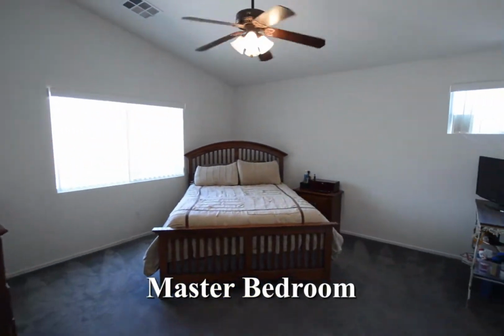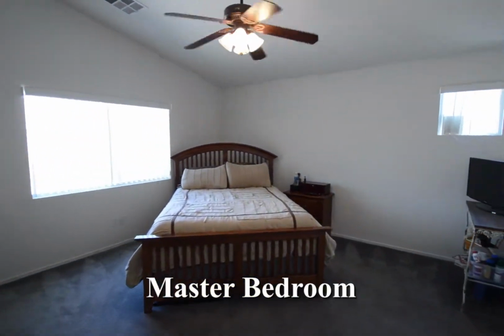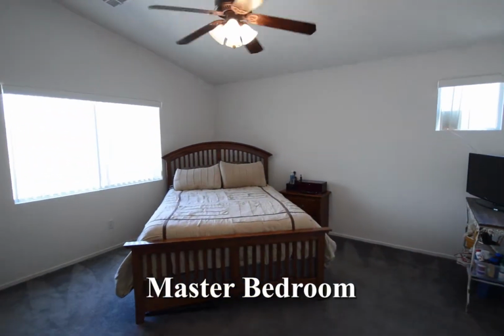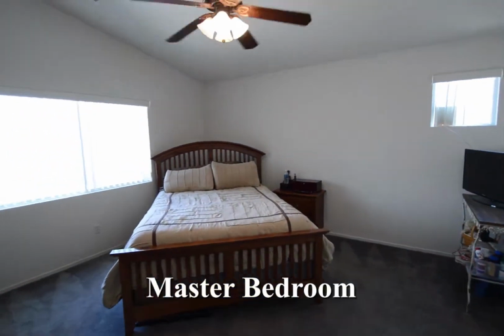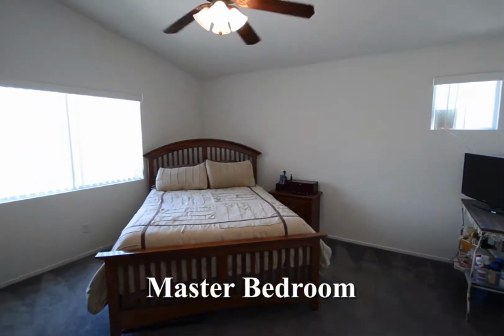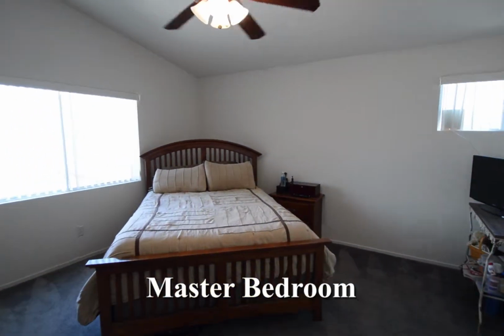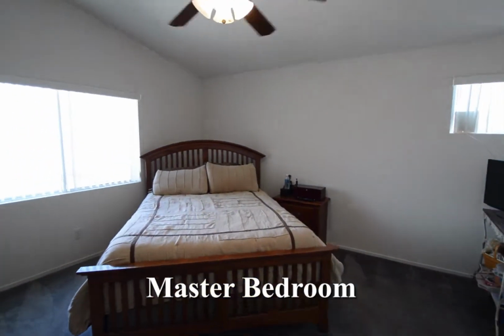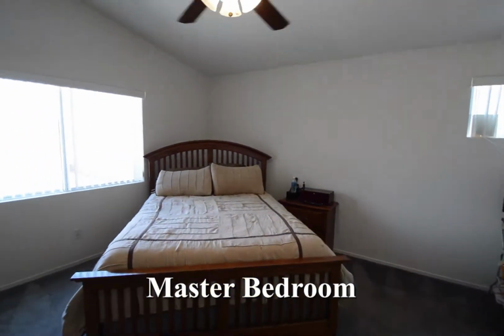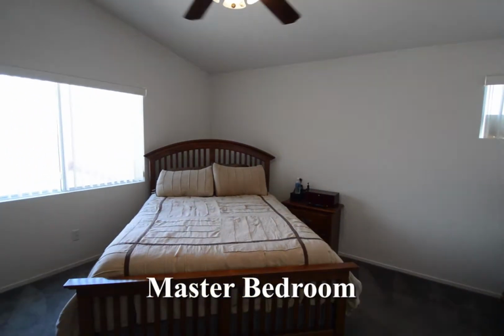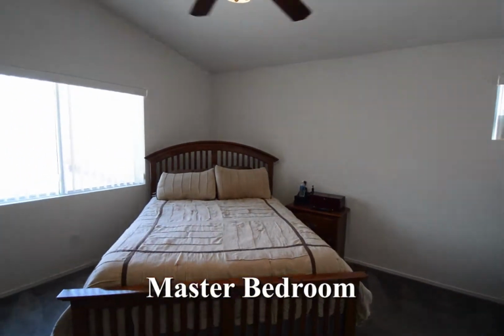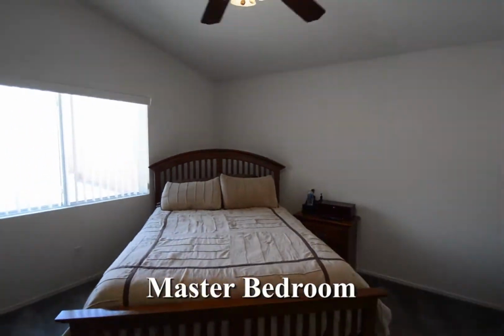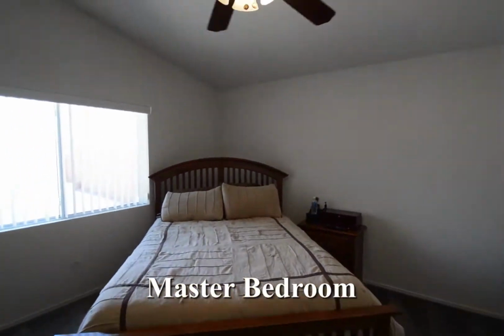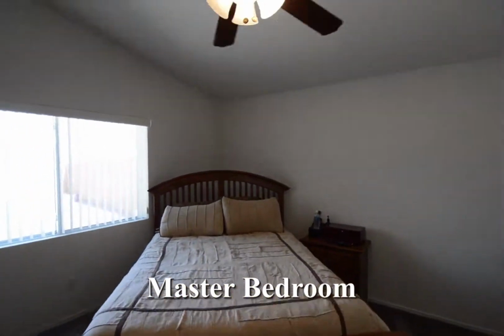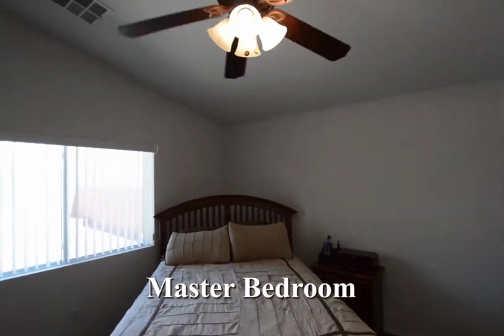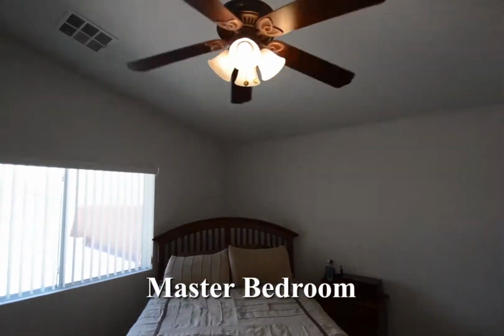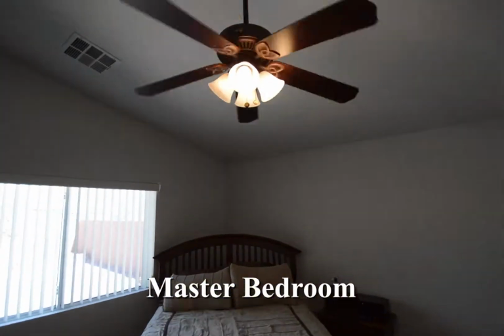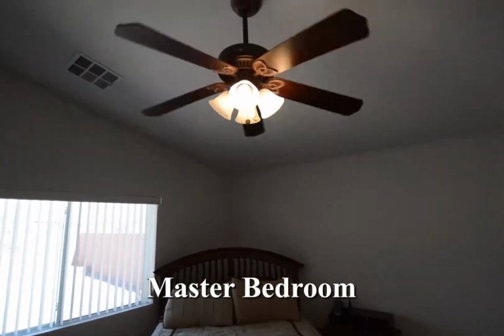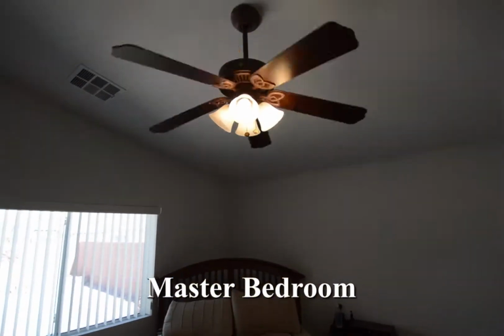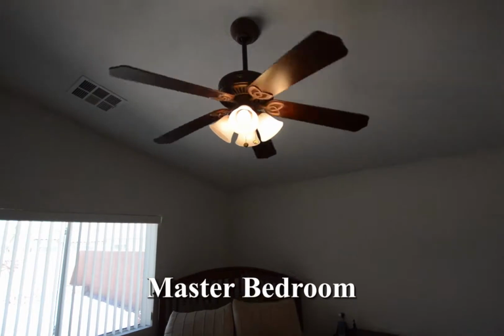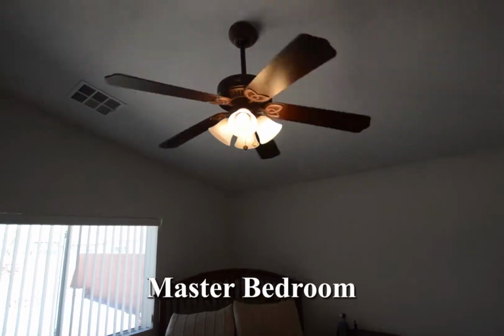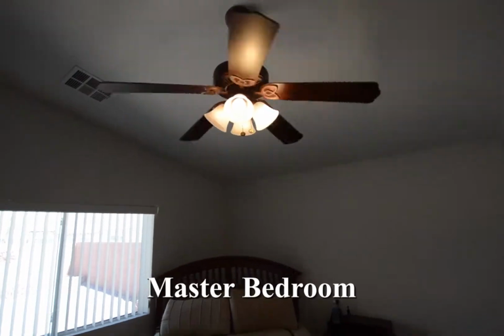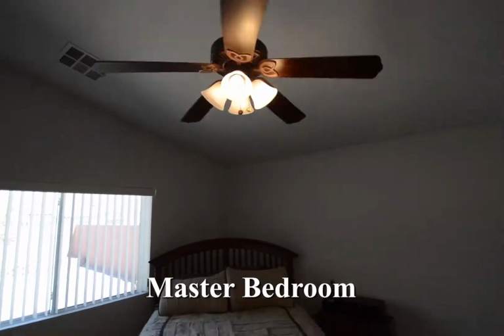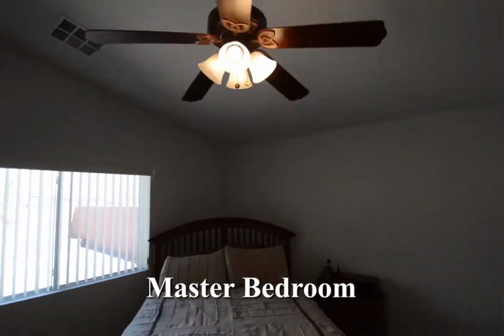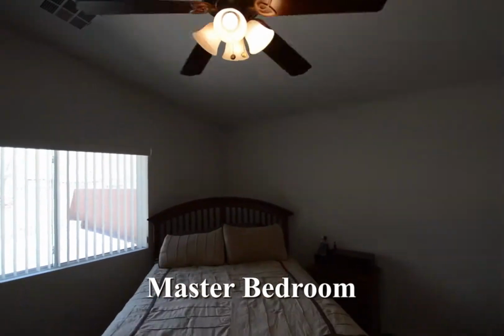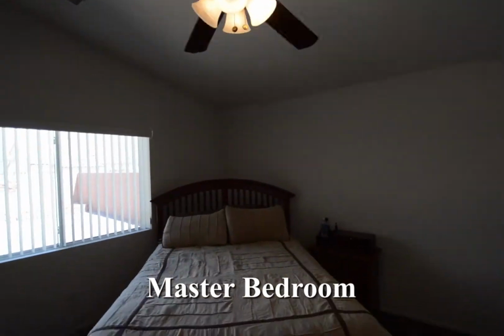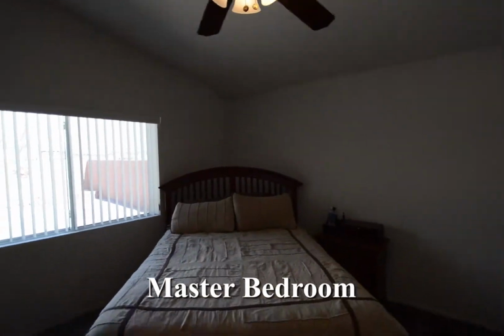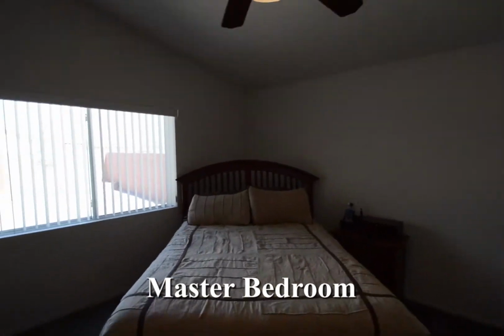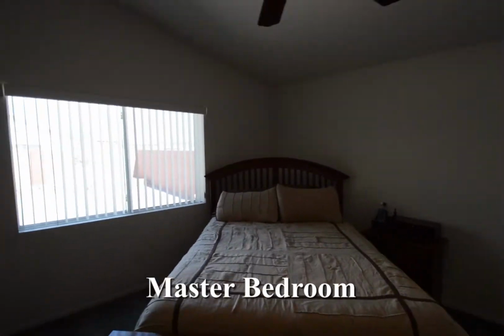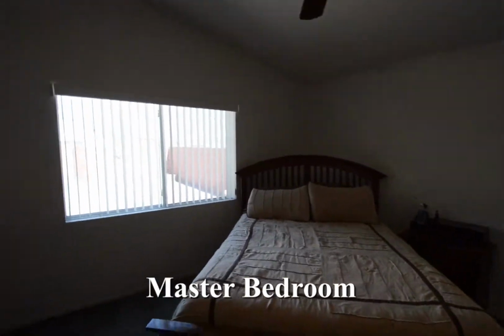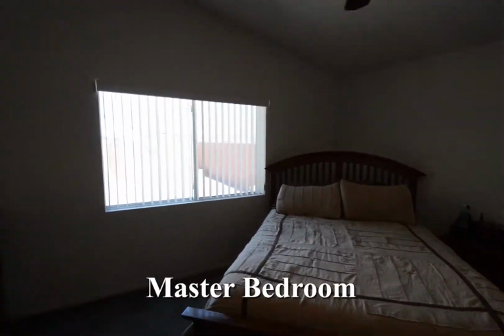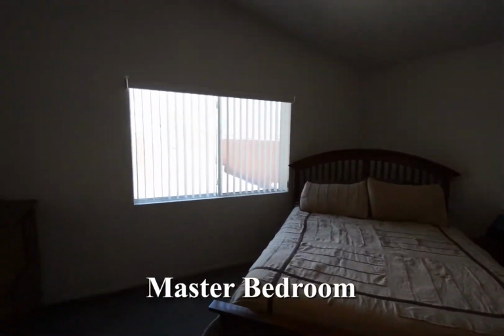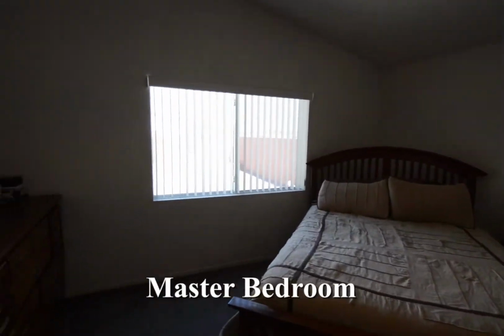The master bedroom has a vaulted ceiling, carpeting, ceiling fan with light and window blinds.